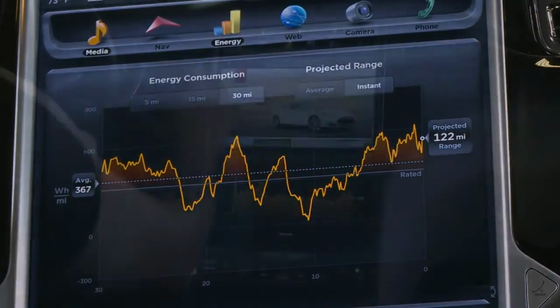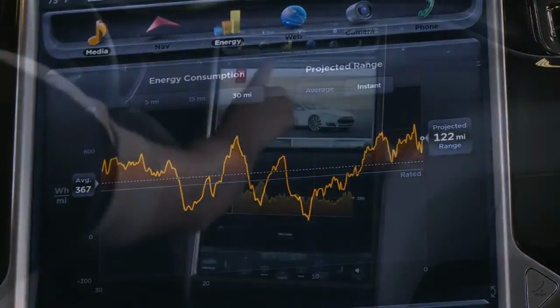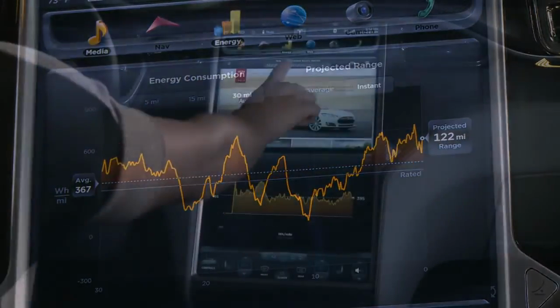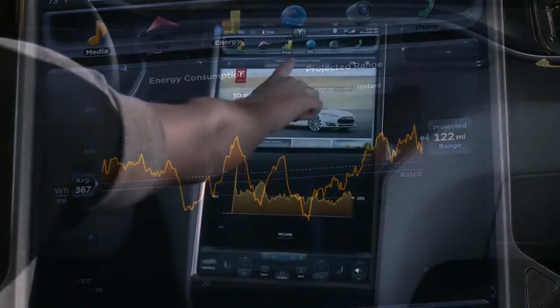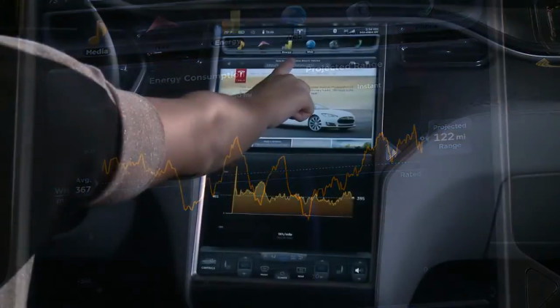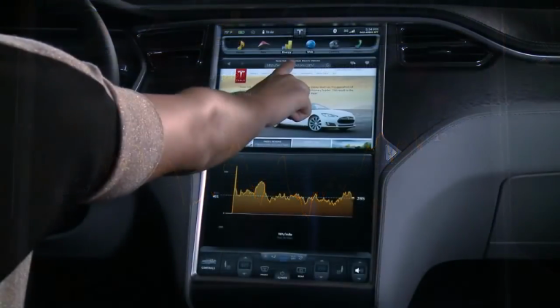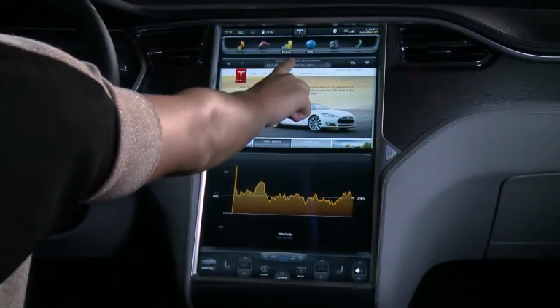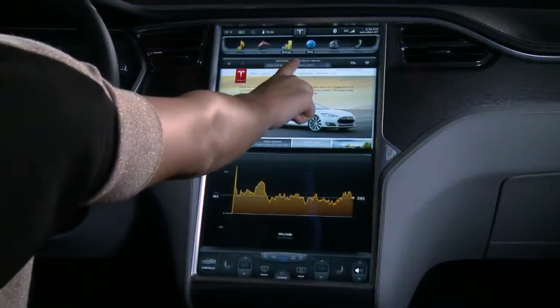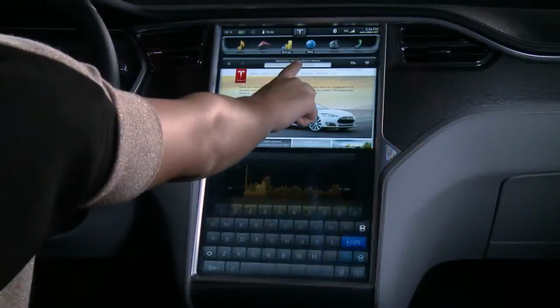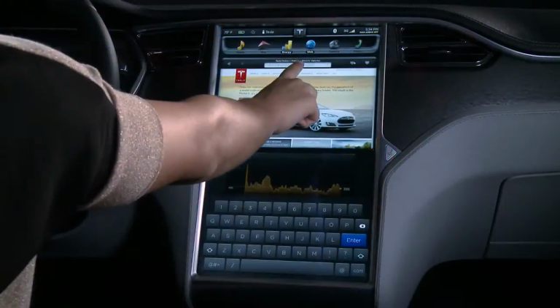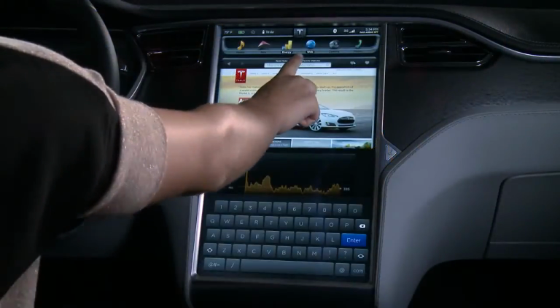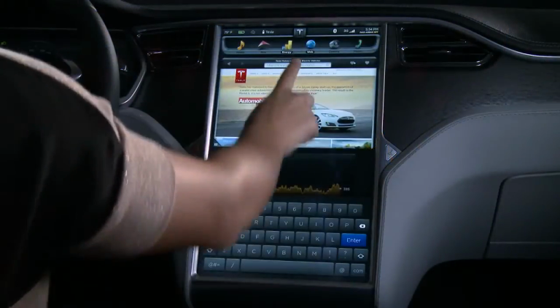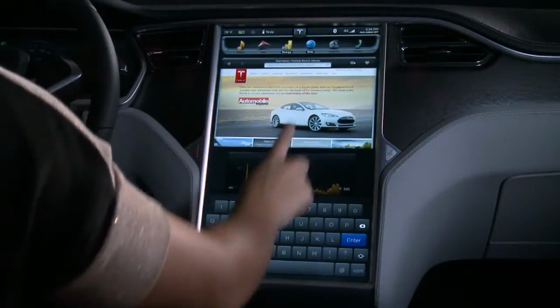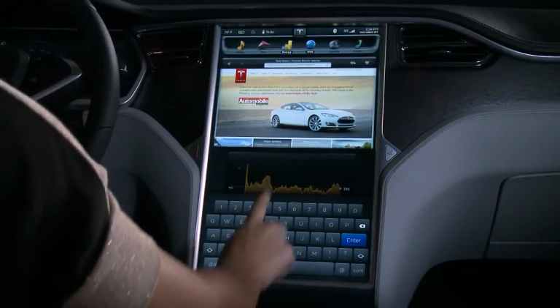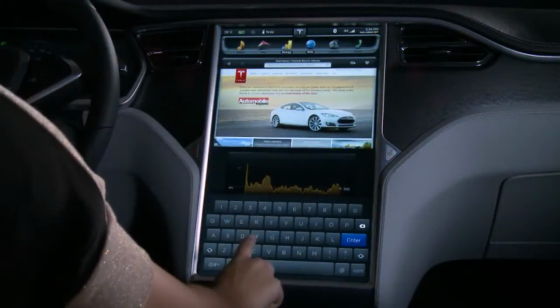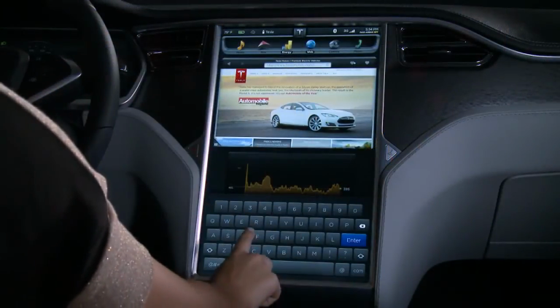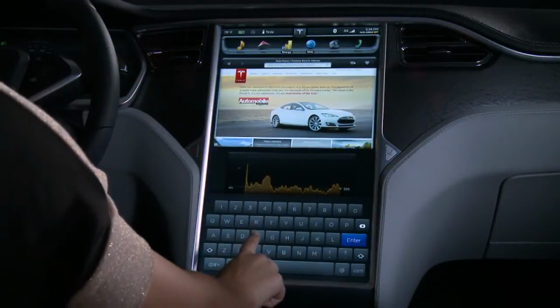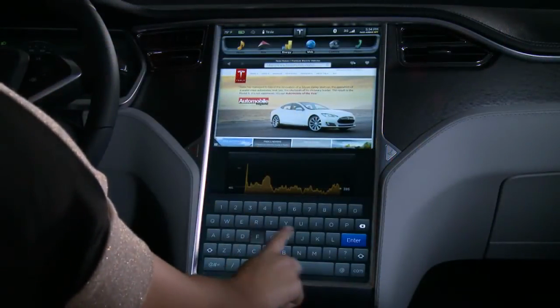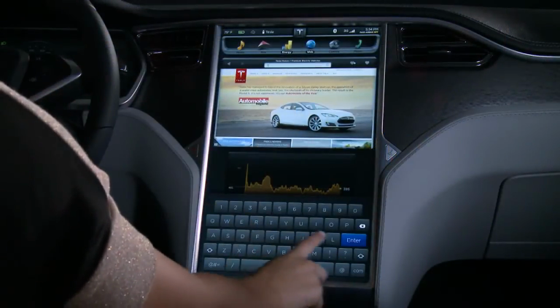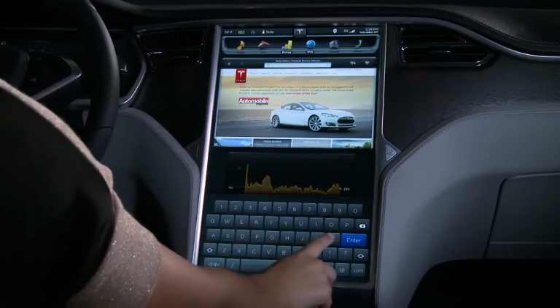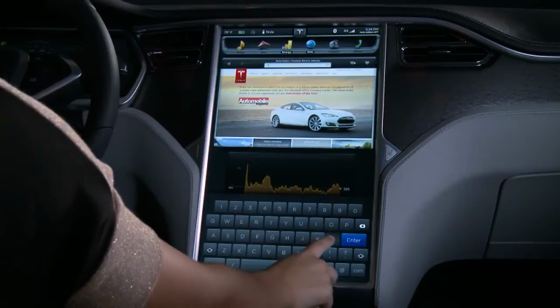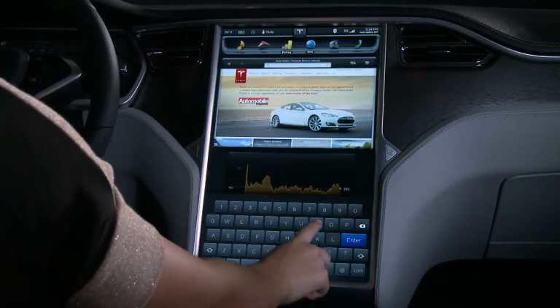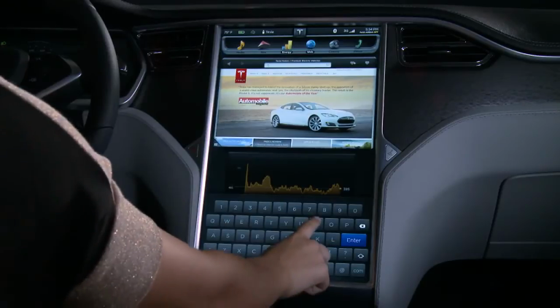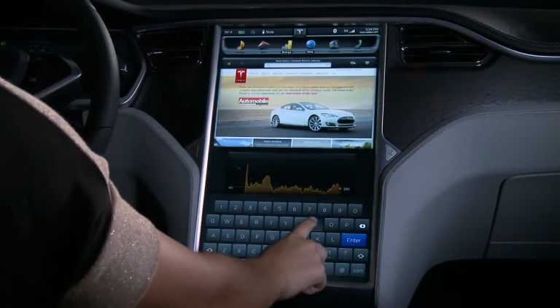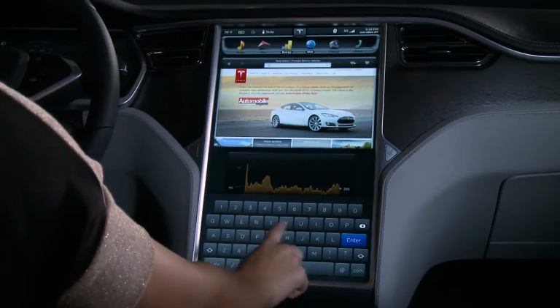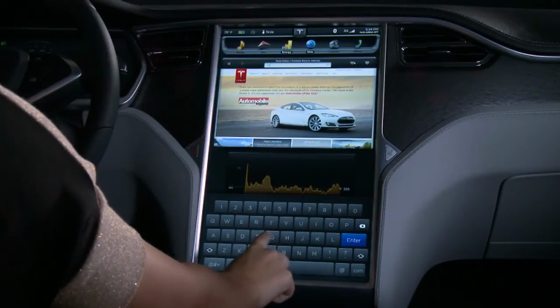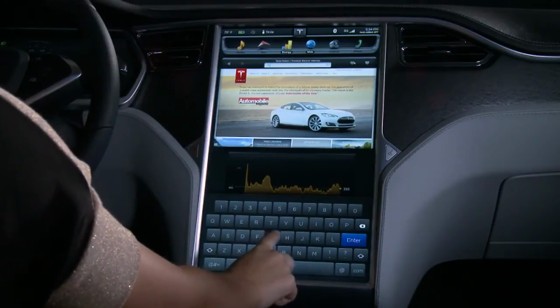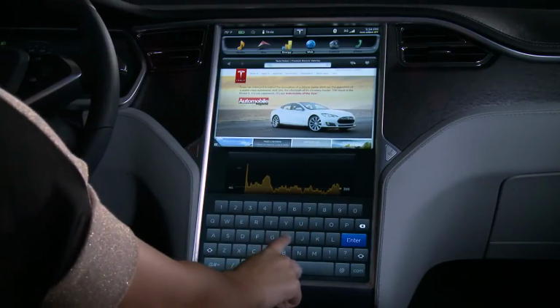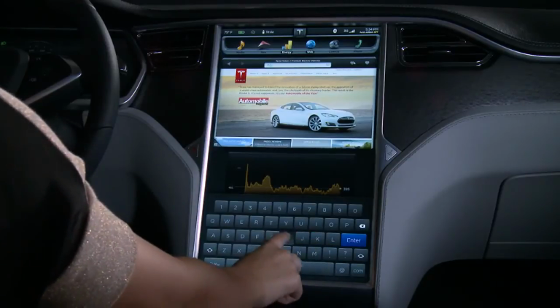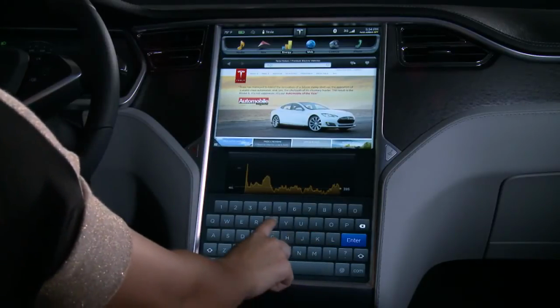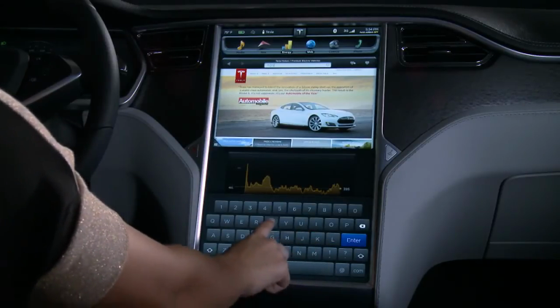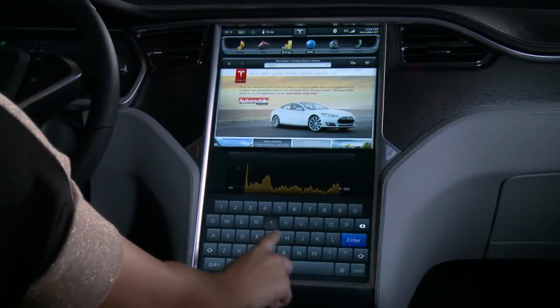And don't forget, with internet connectivity, Model S has all the benefits of a full web browser.